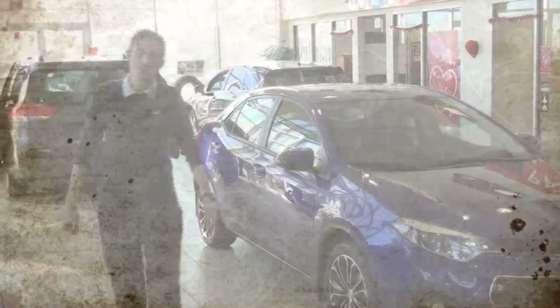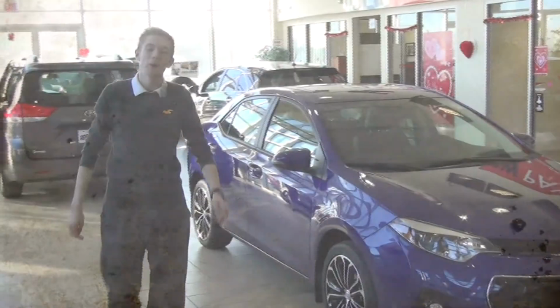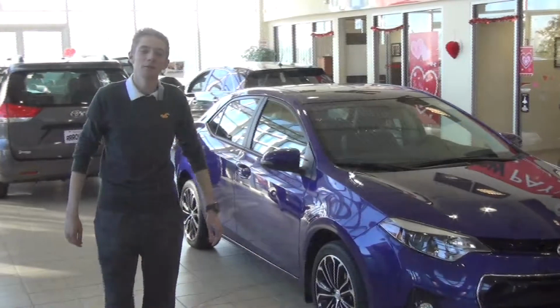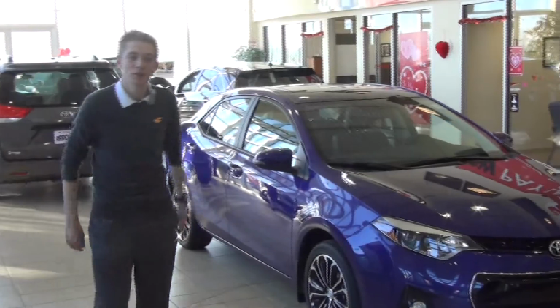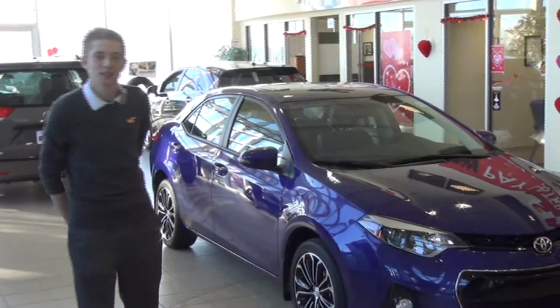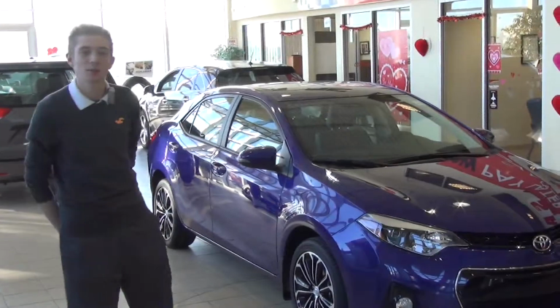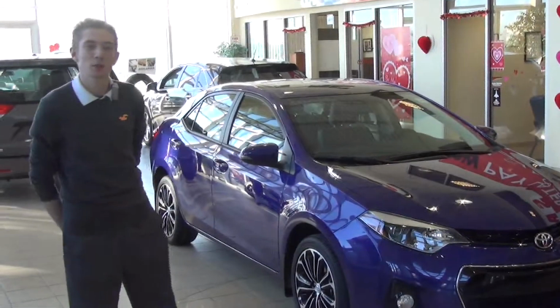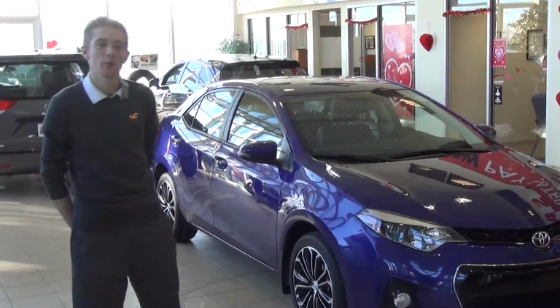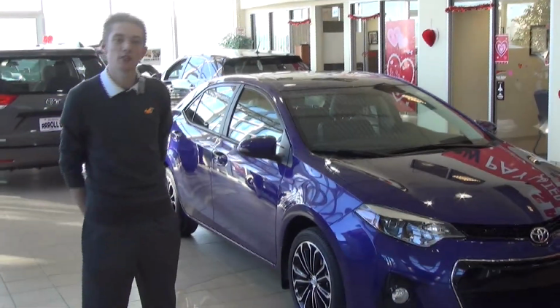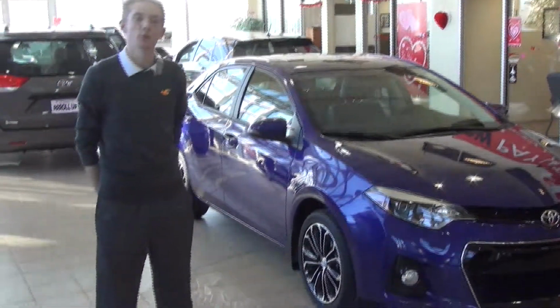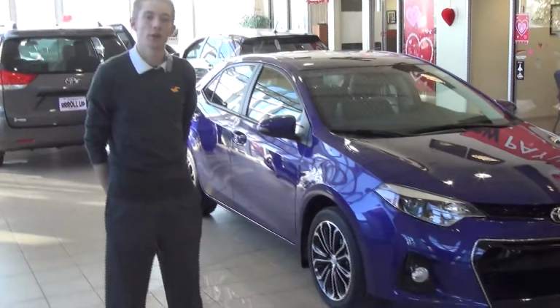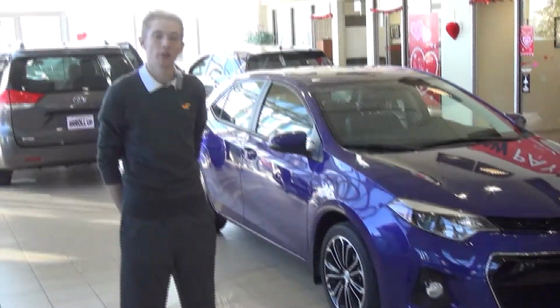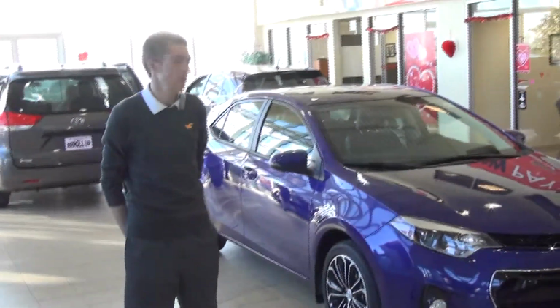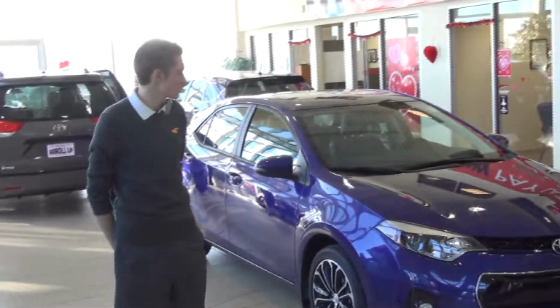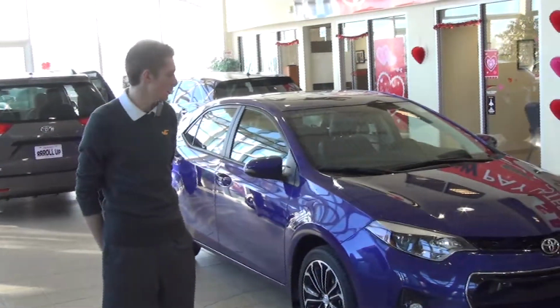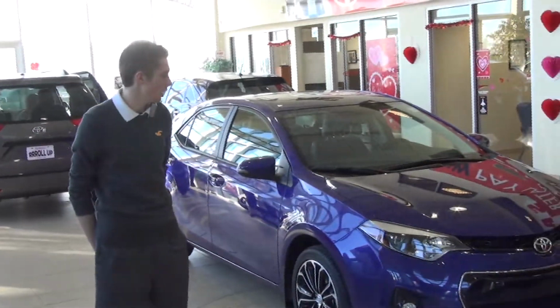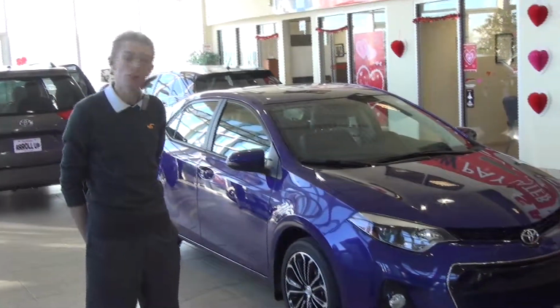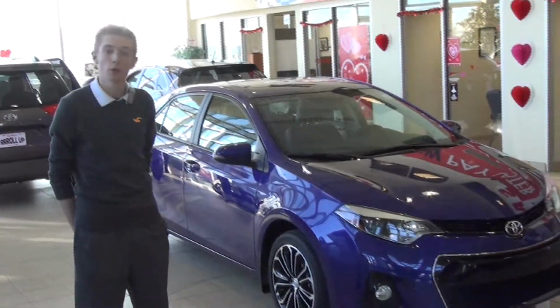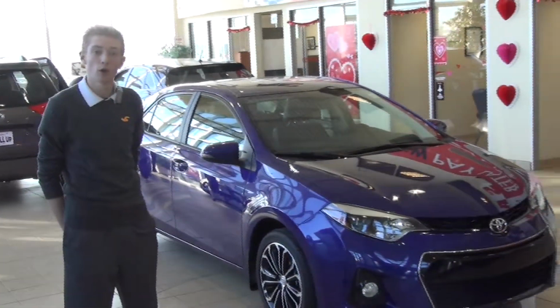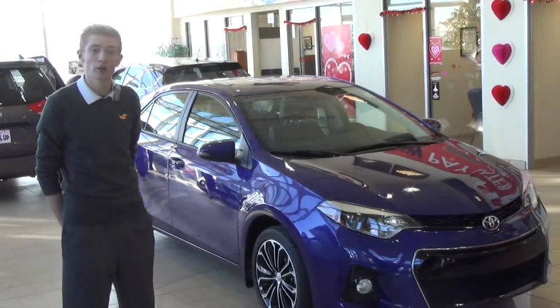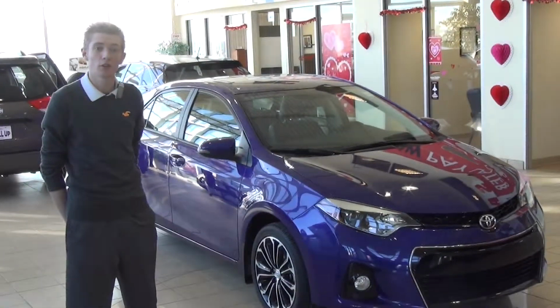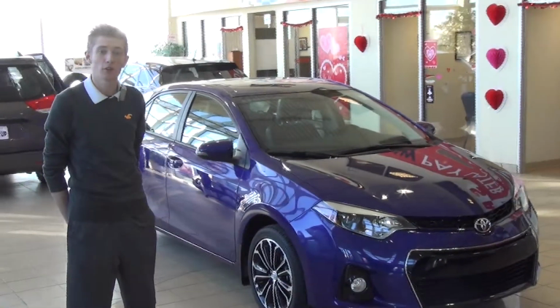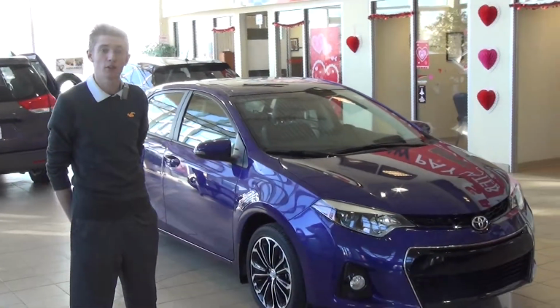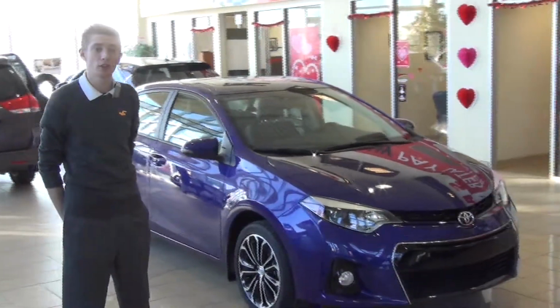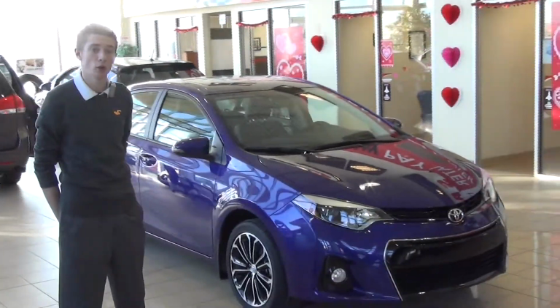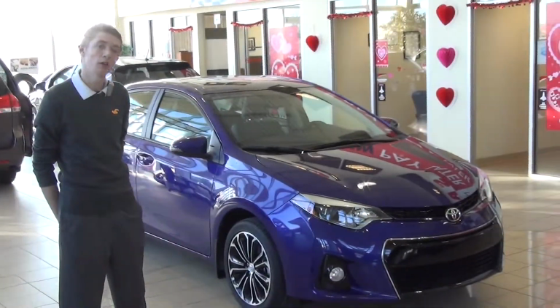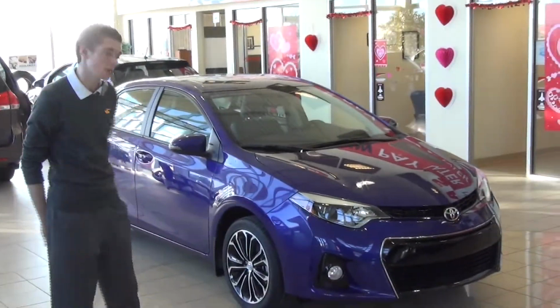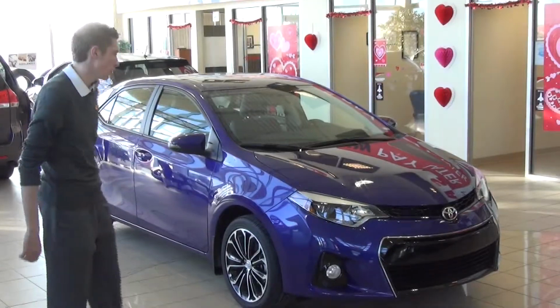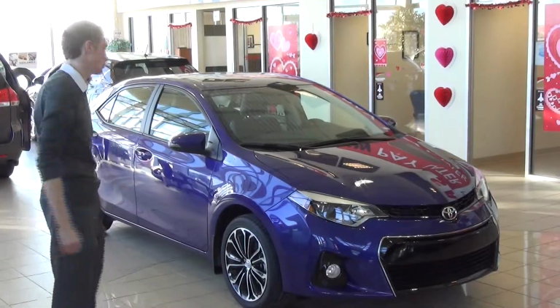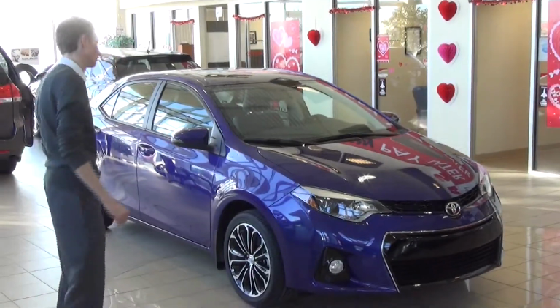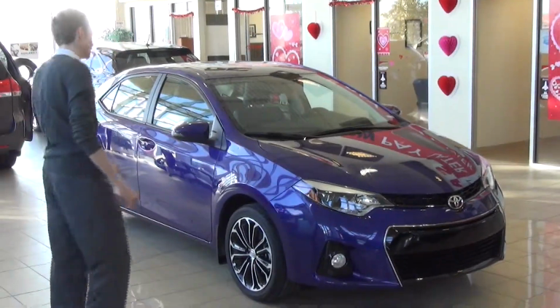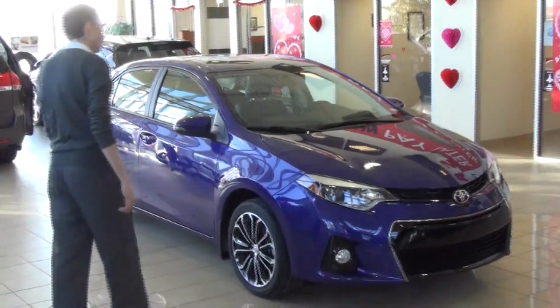Hello, my name is Dominic Sims. I'm coming from Silverwood Toyota here in Lloydminster. I'm doing the walk around on the 2014 Corolla. So come on and let's have a look at it.